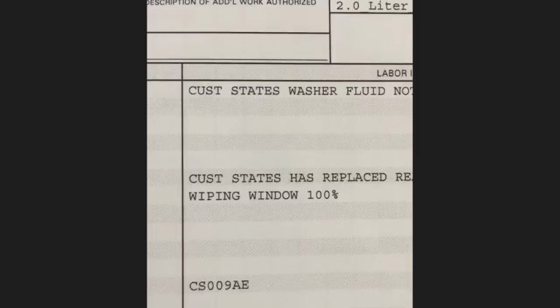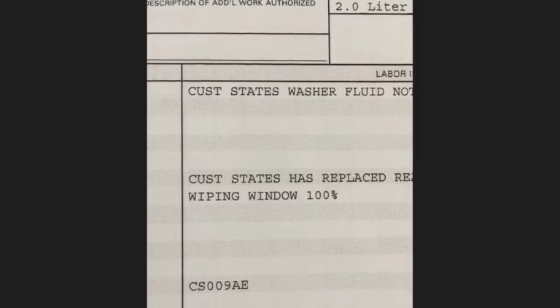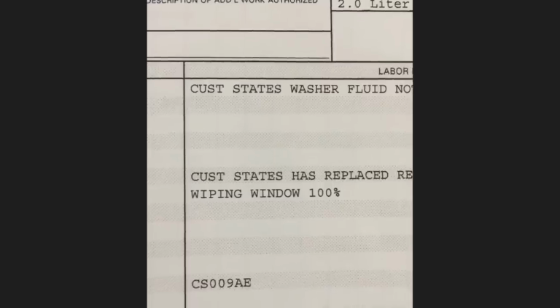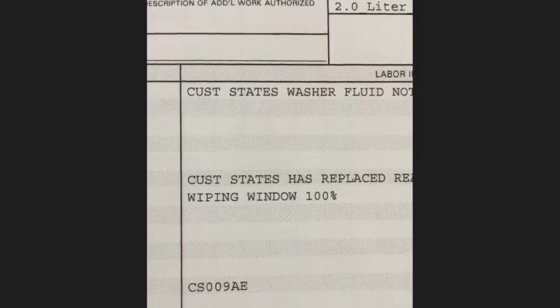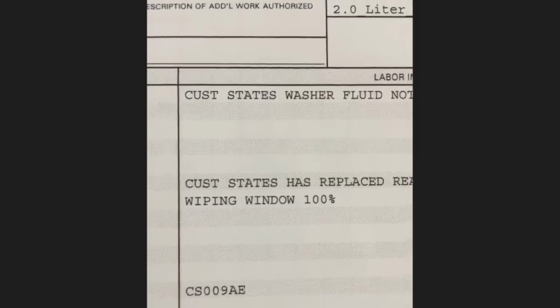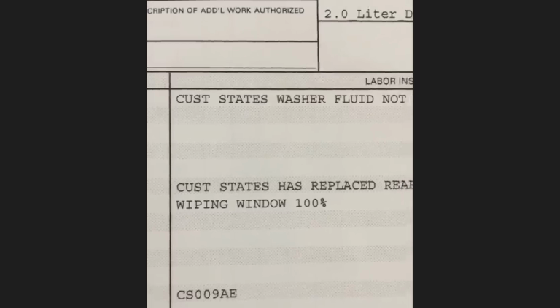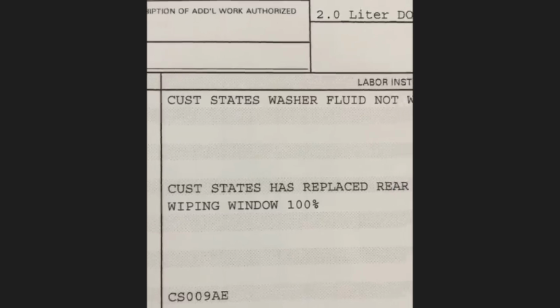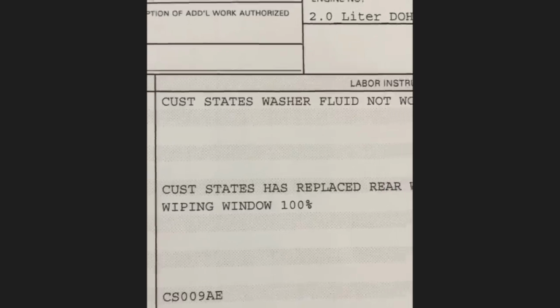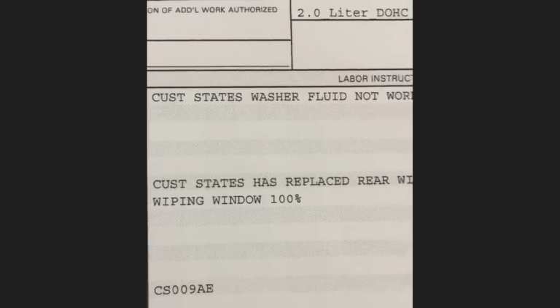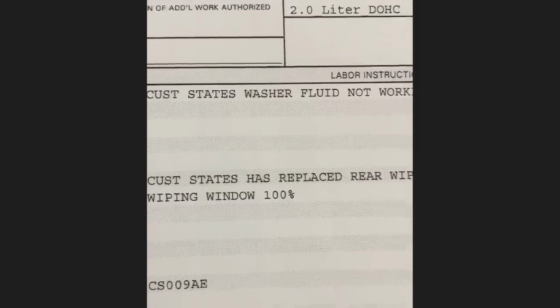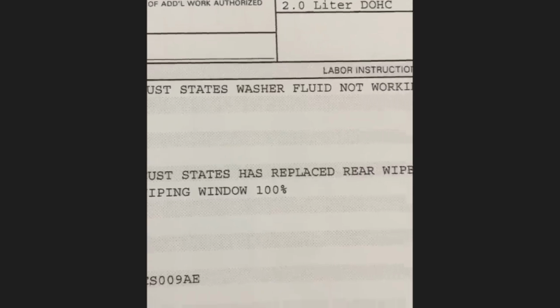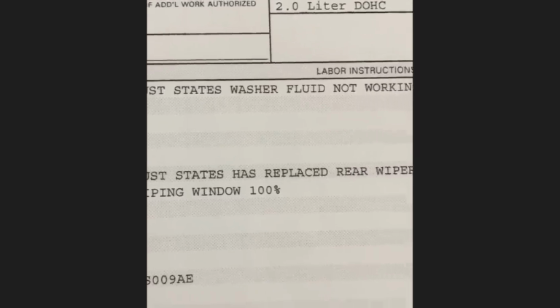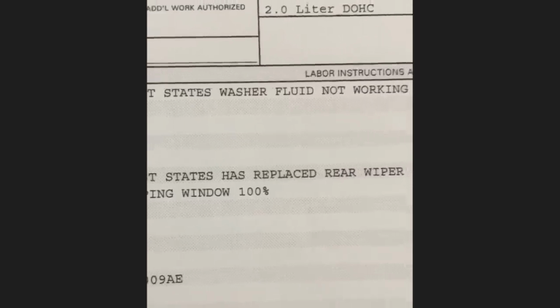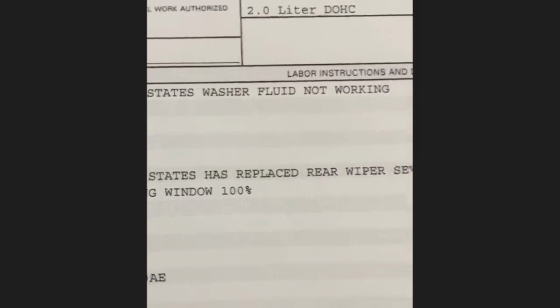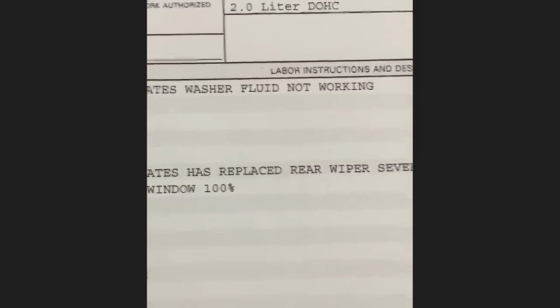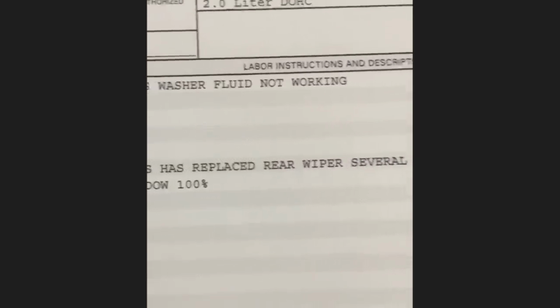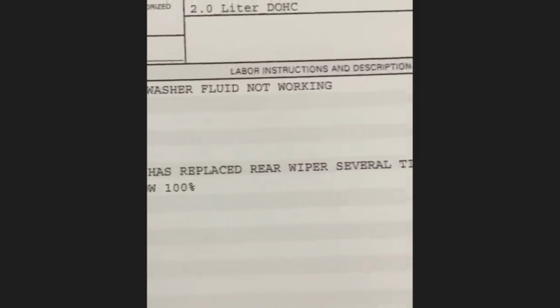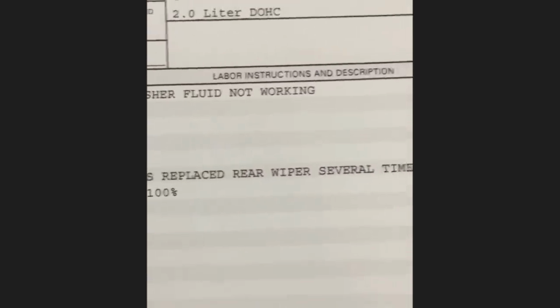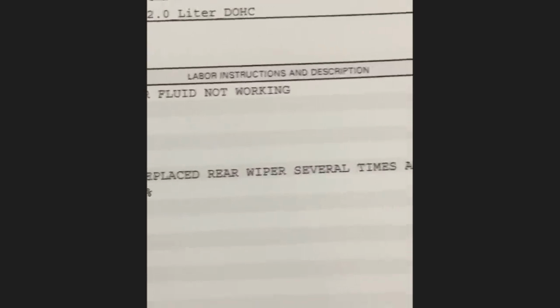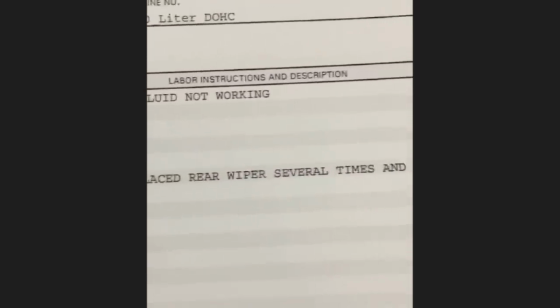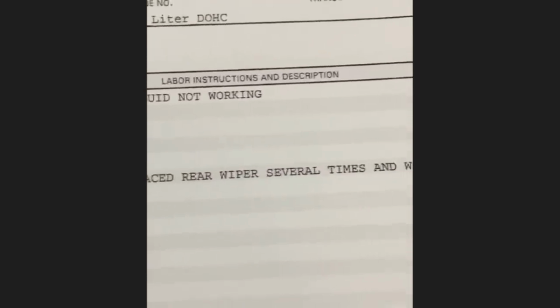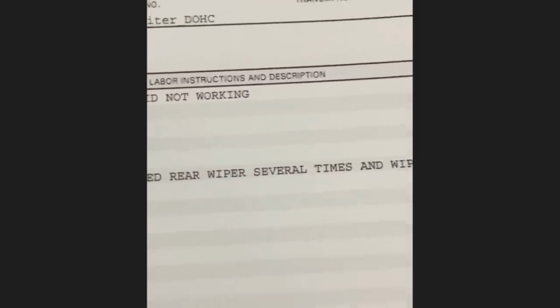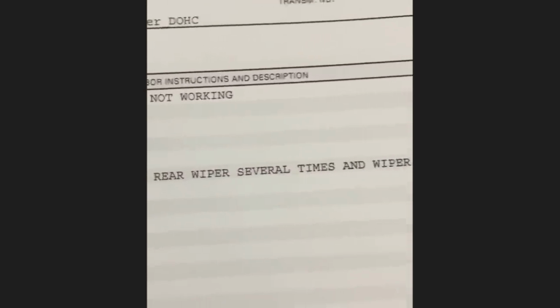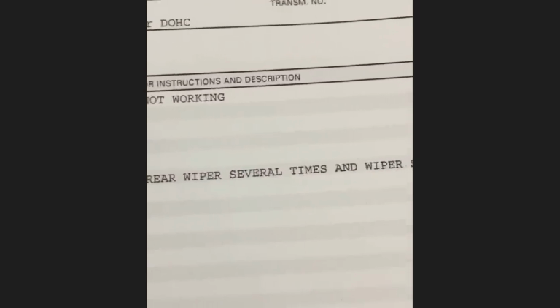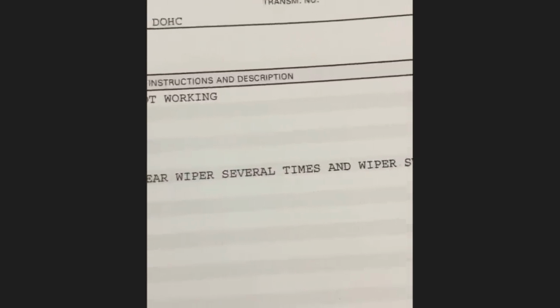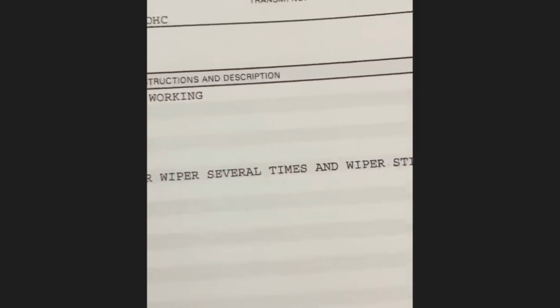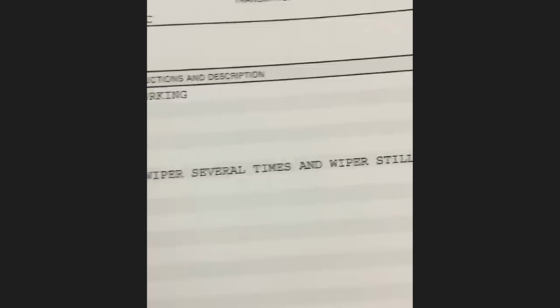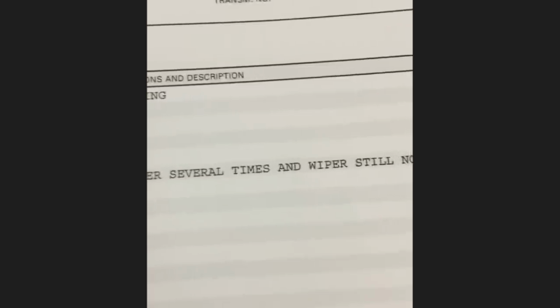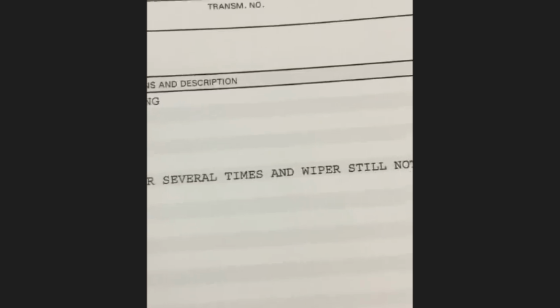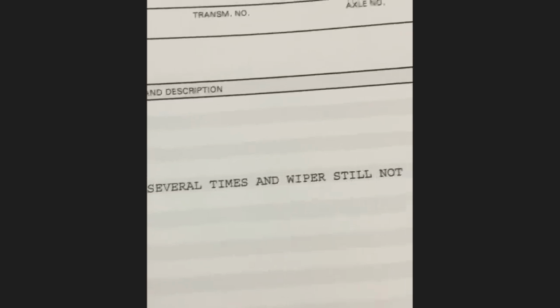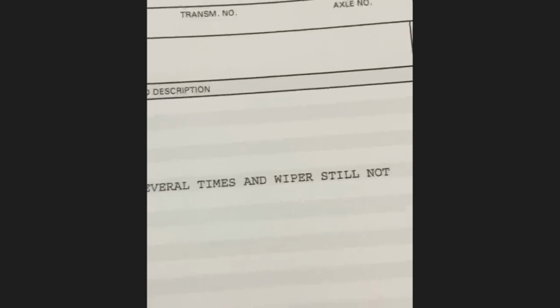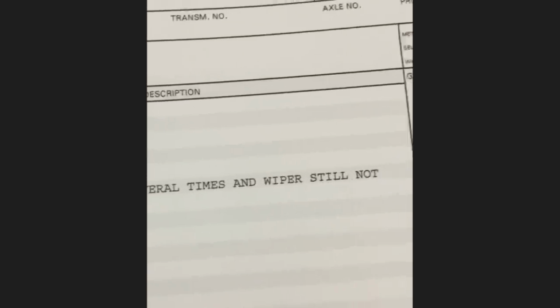Customer states they replaced the rear wiper blades several times and the wiper still does not wipe the window 100%.